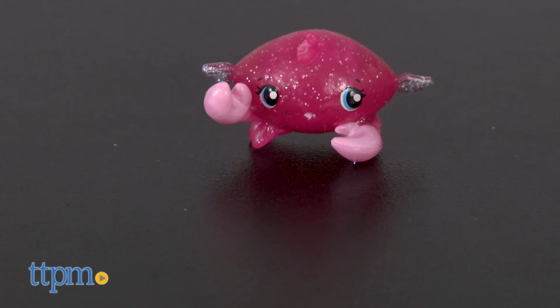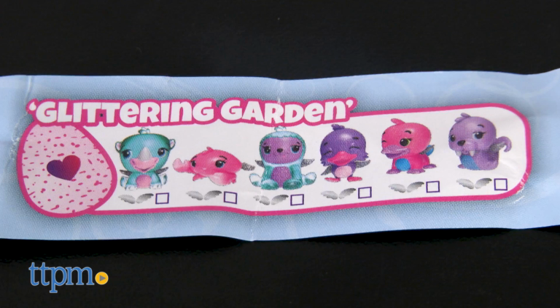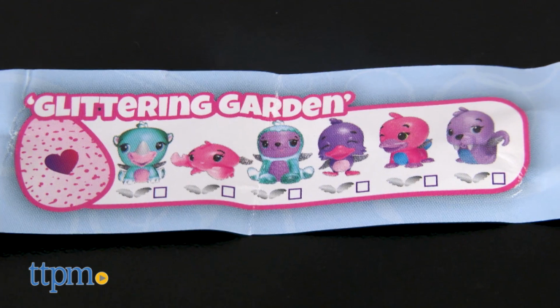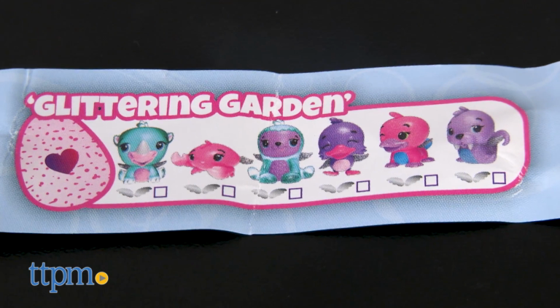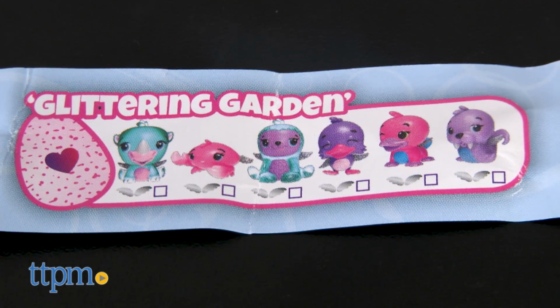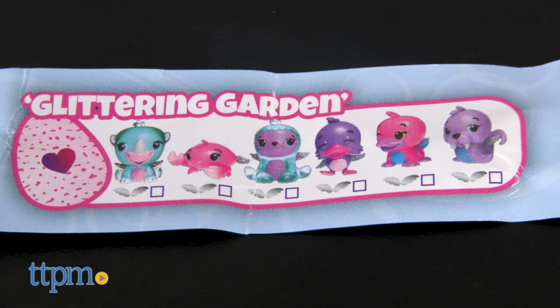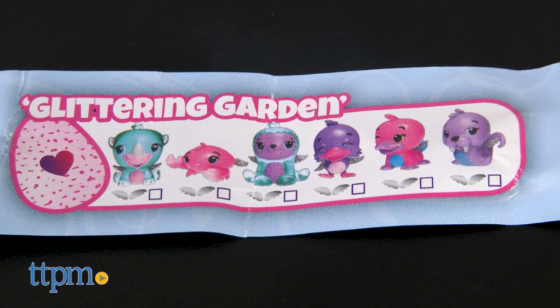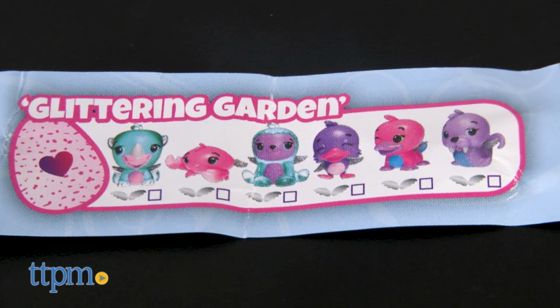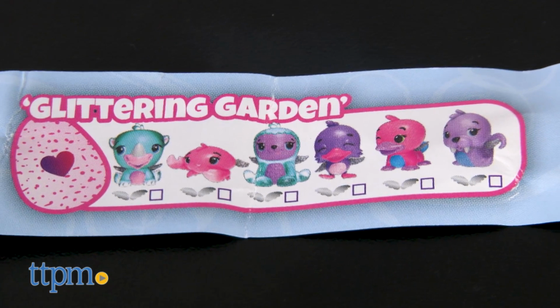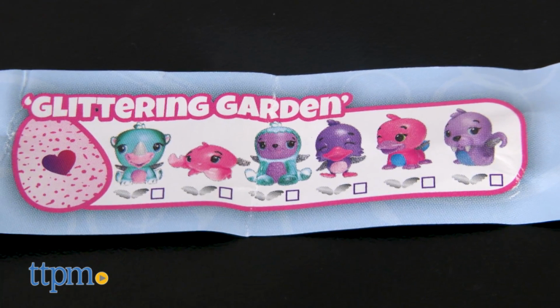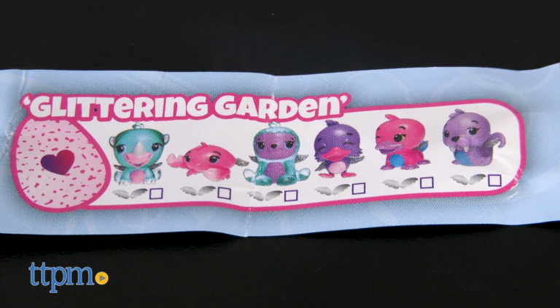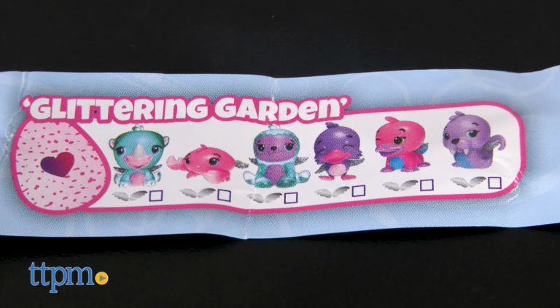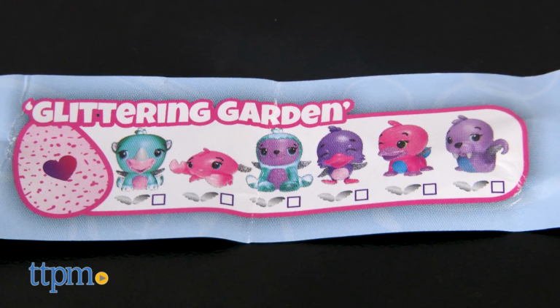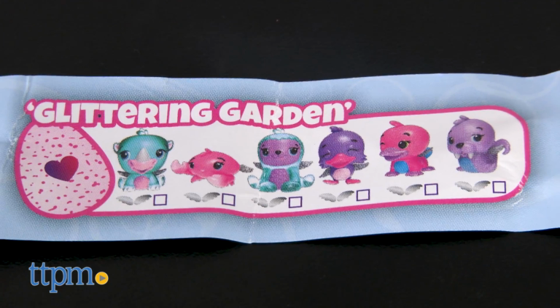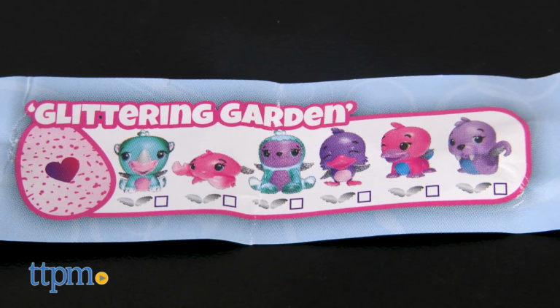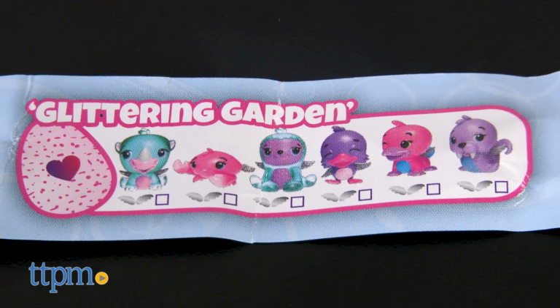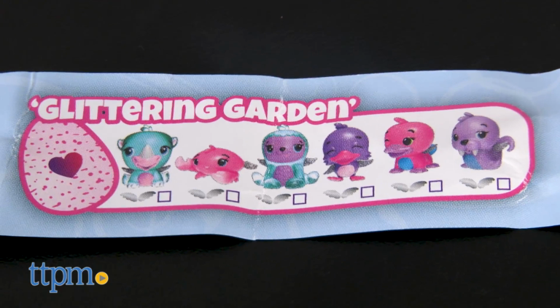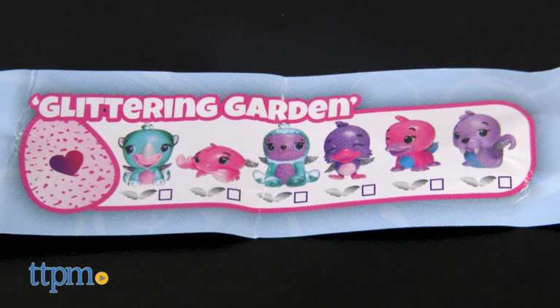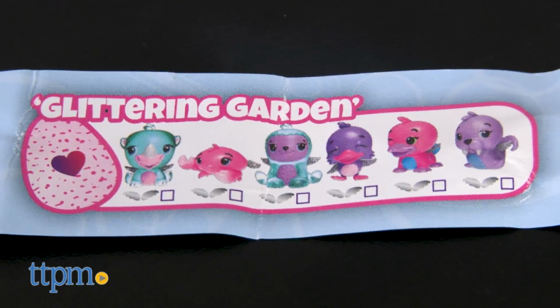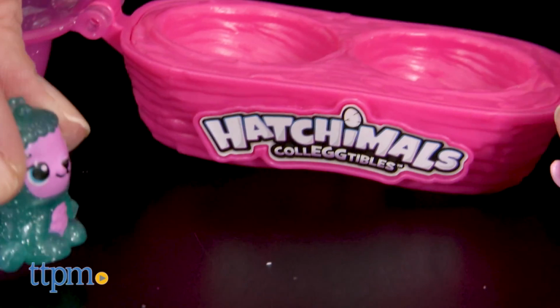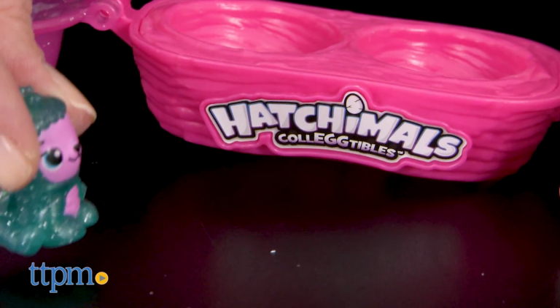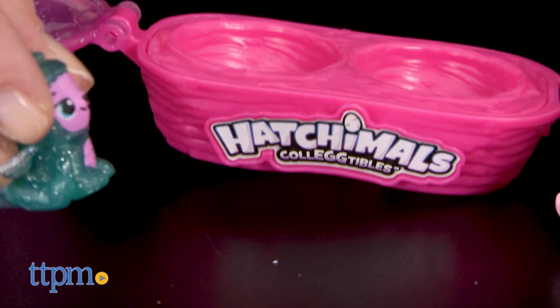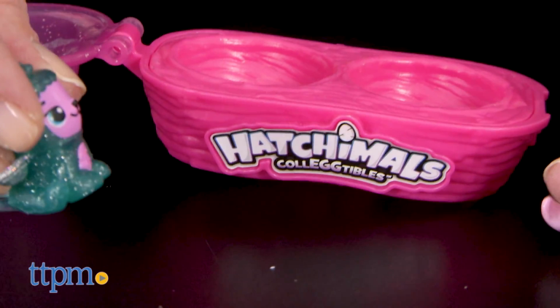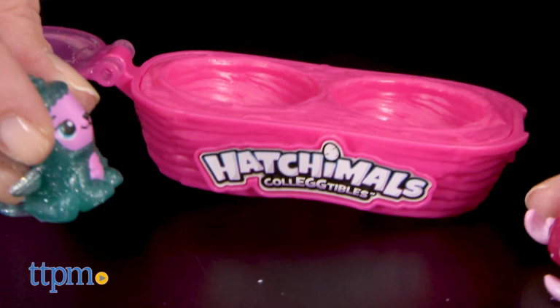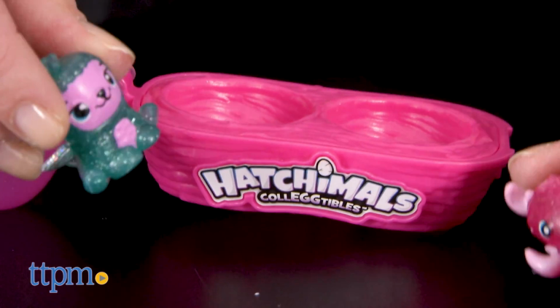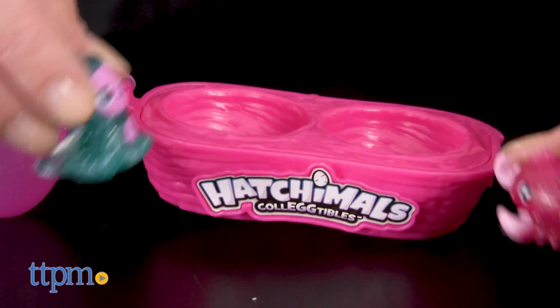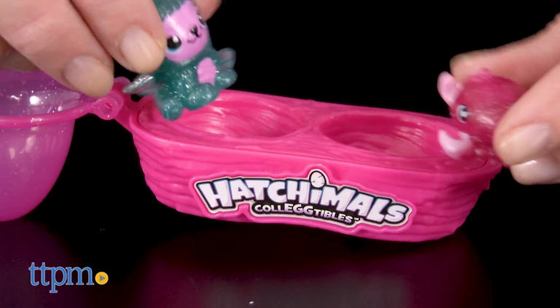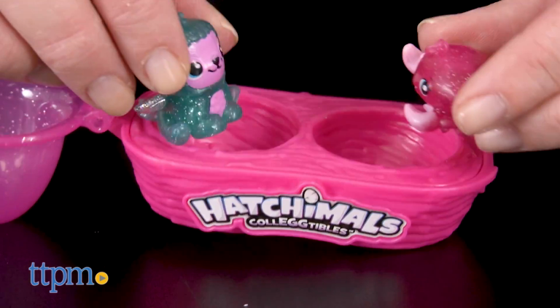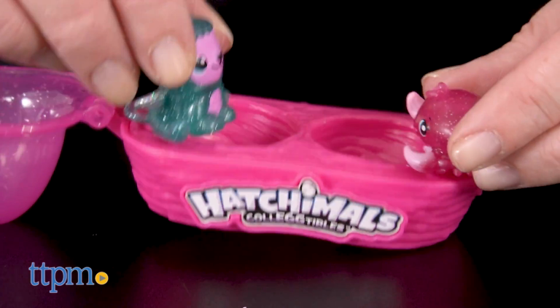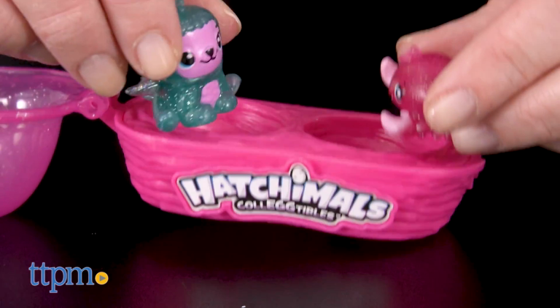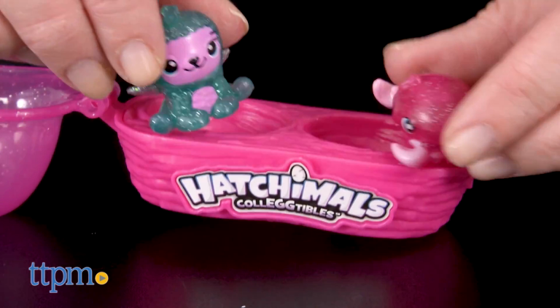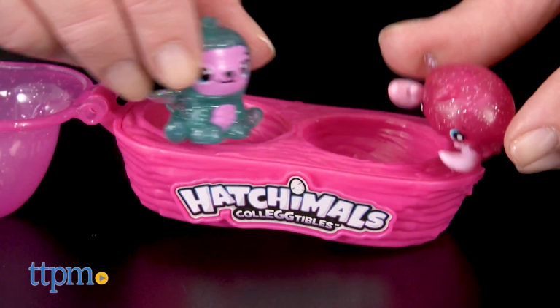The egg carton packaging is very cute and clever, and we like that it doubles as a playset and display space for a kid's collection.